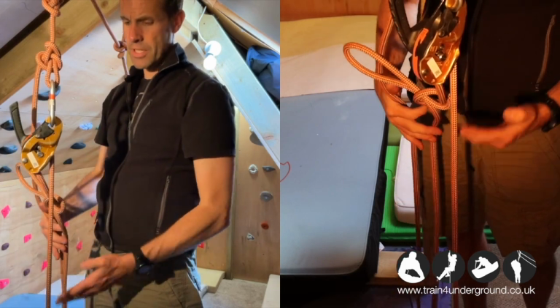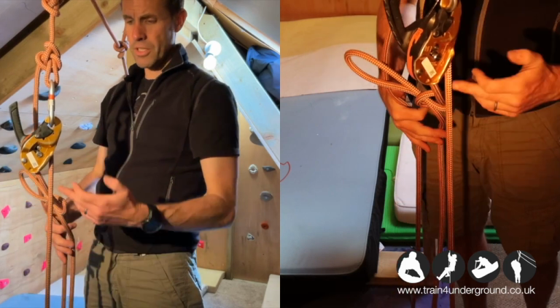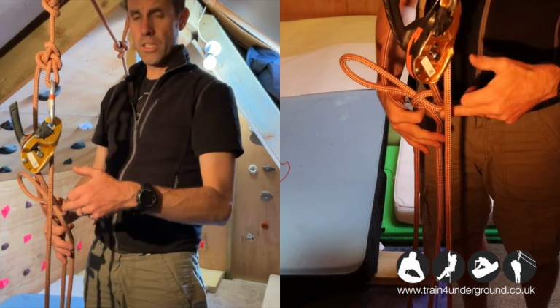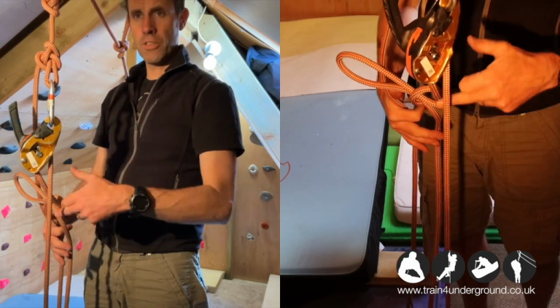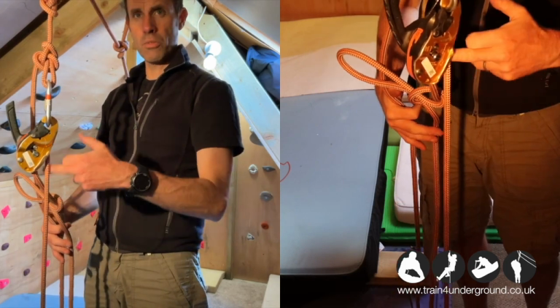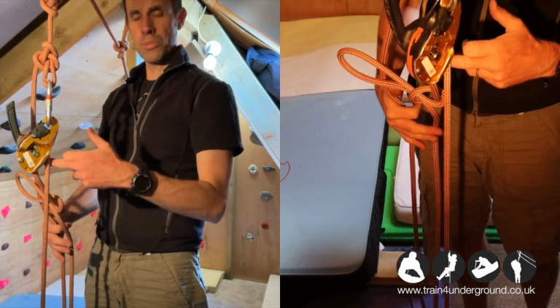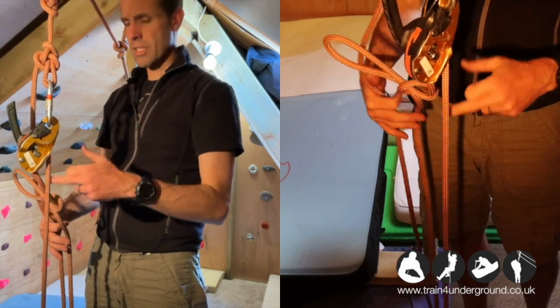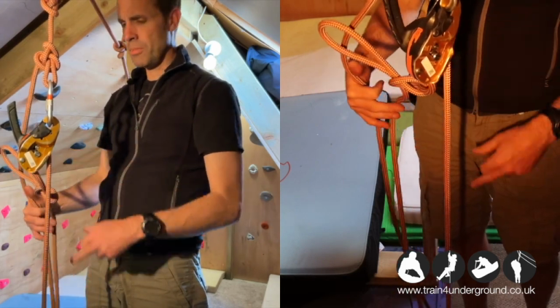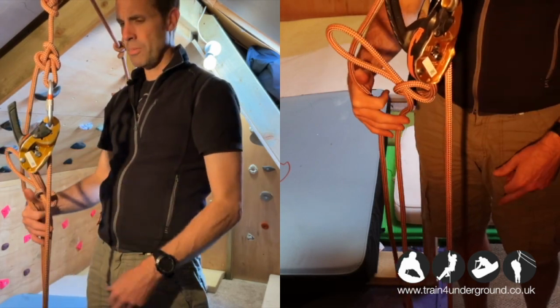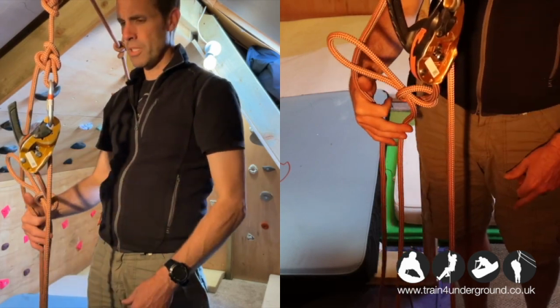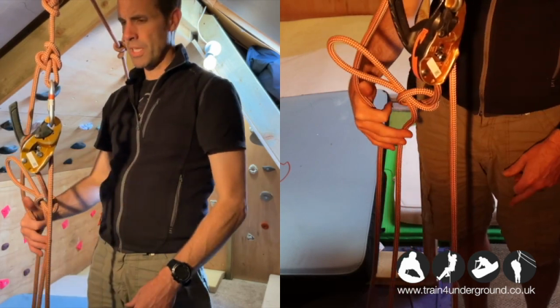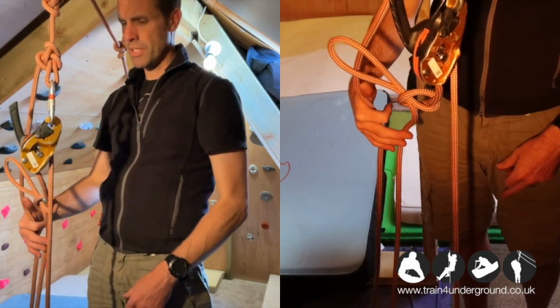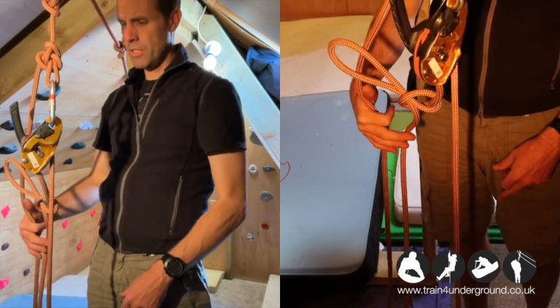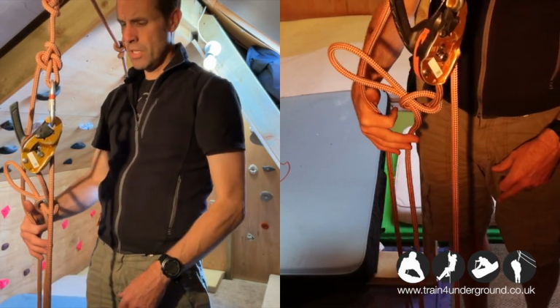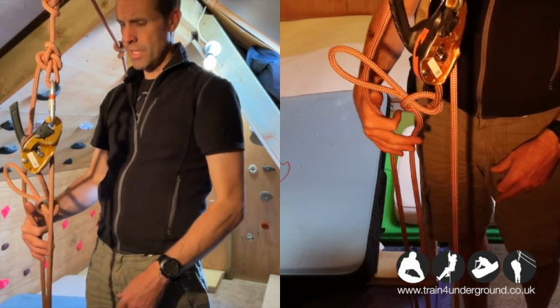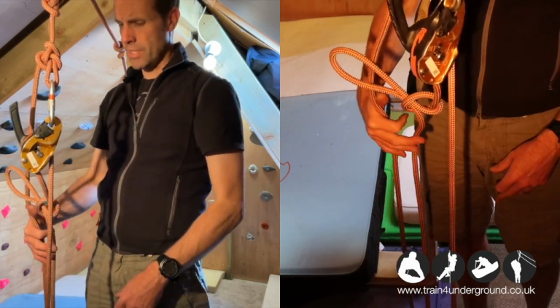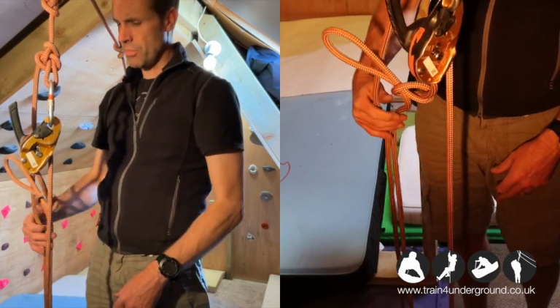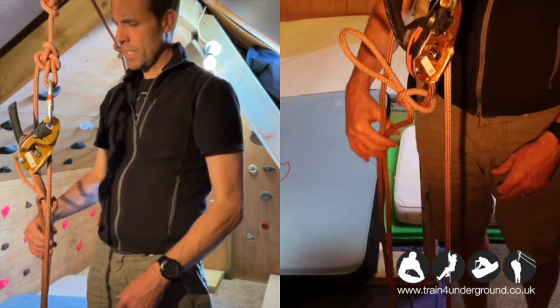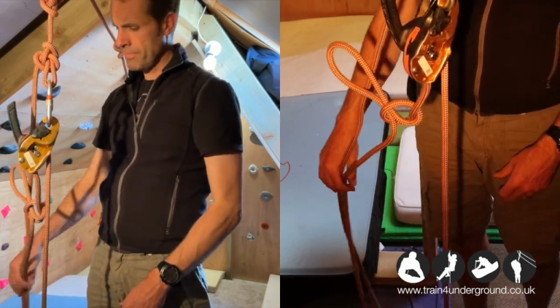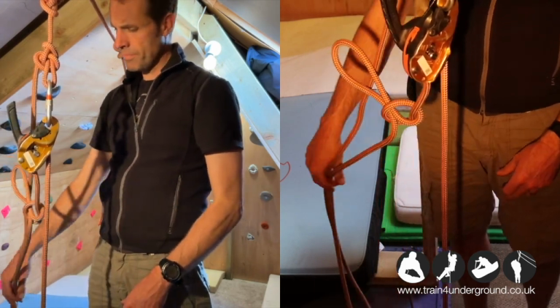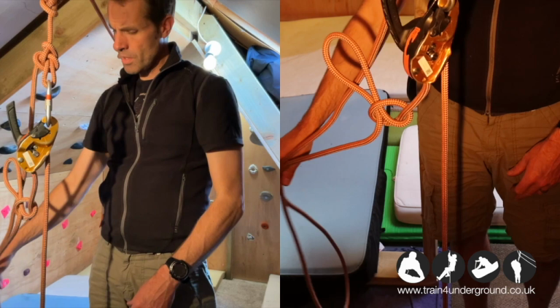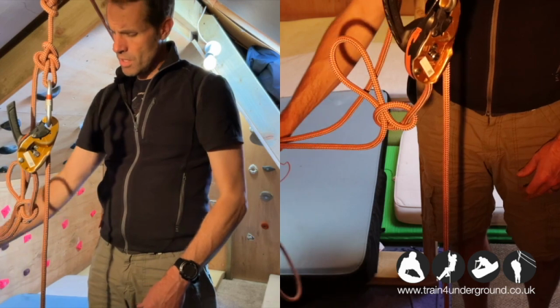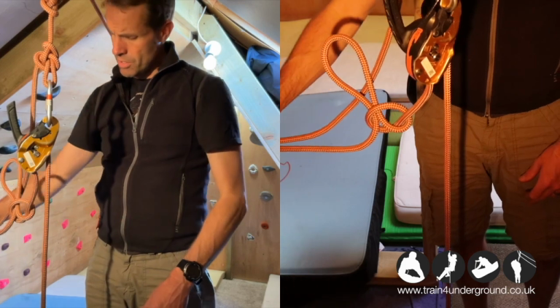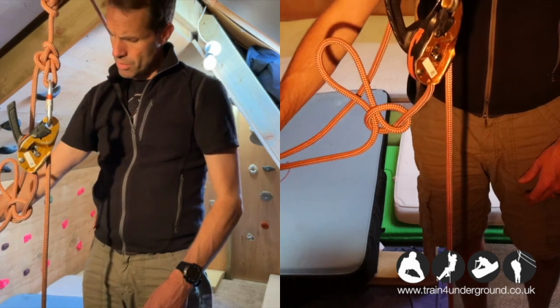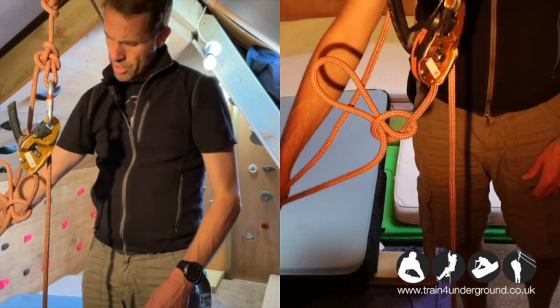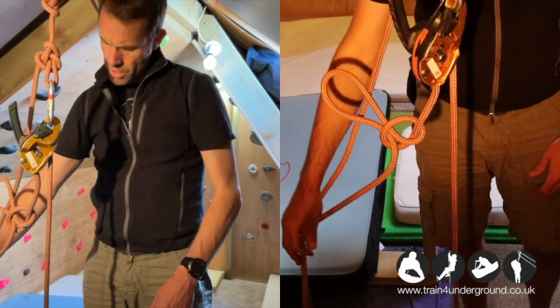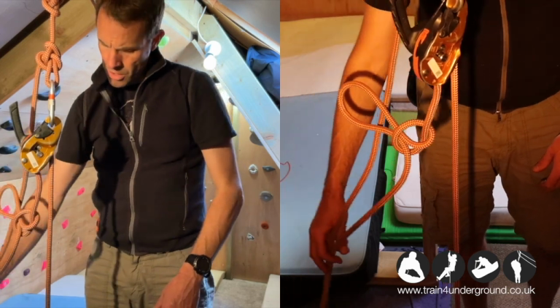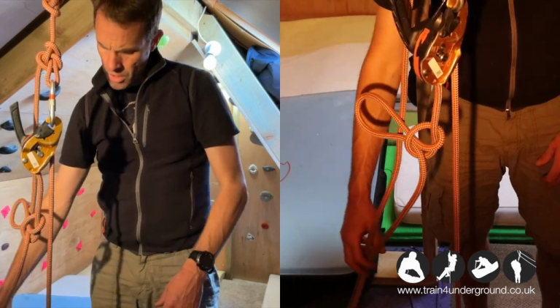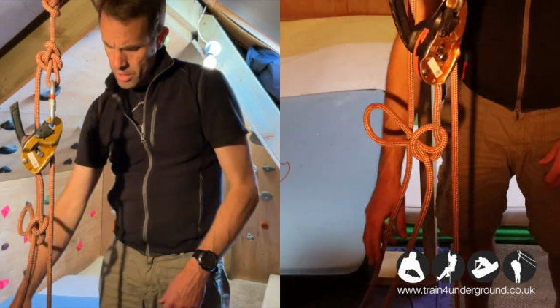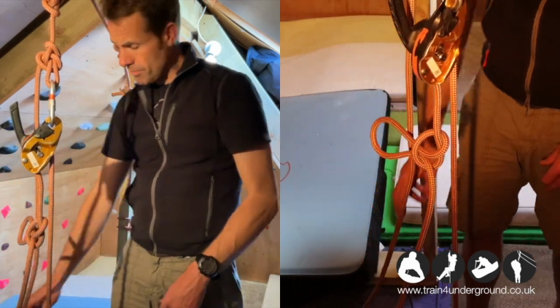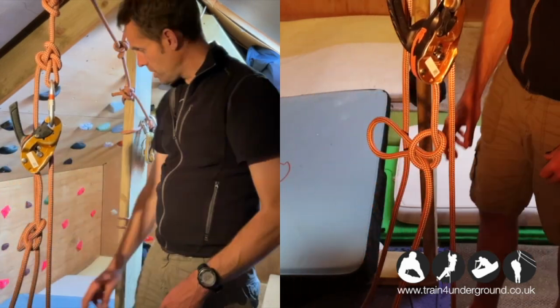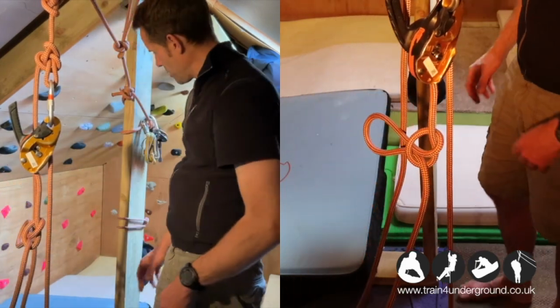It's good practice to tie a slip knot in the rope like that, so that if the rope does slip it butts up against the rig.